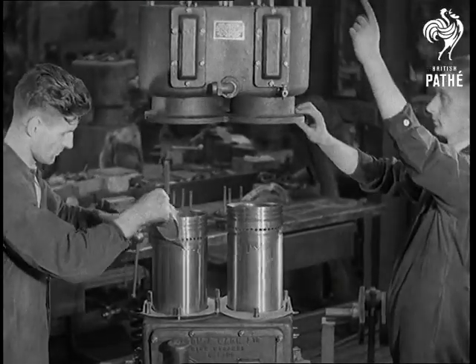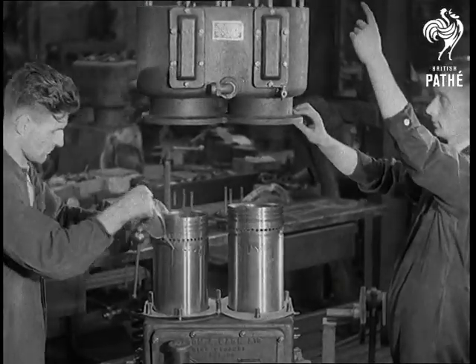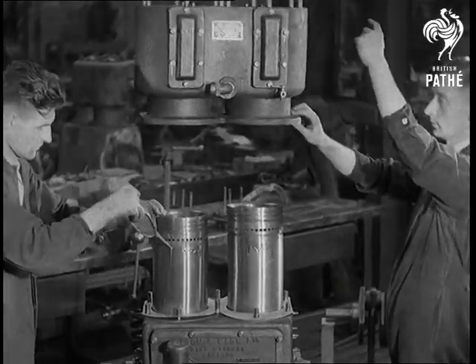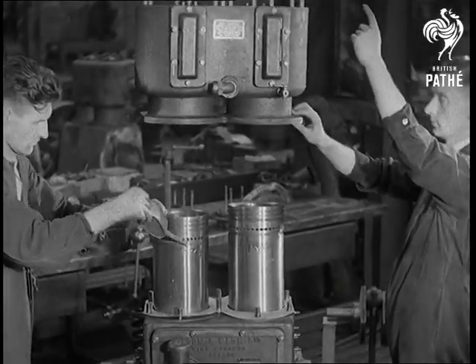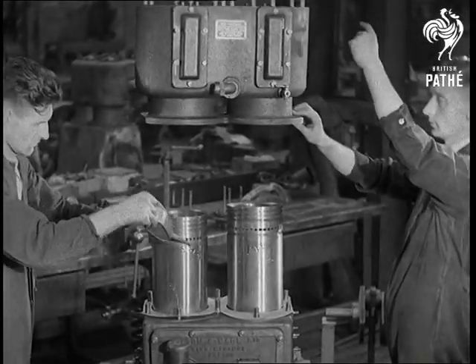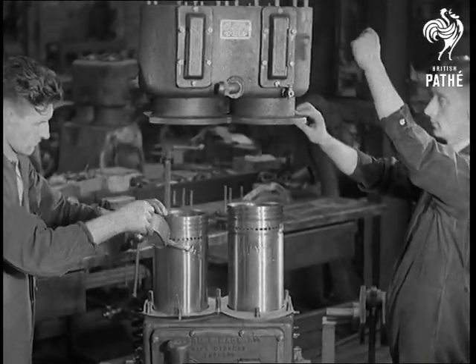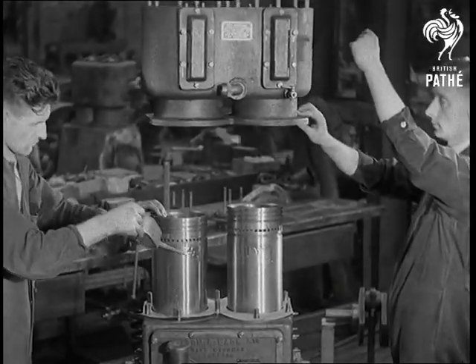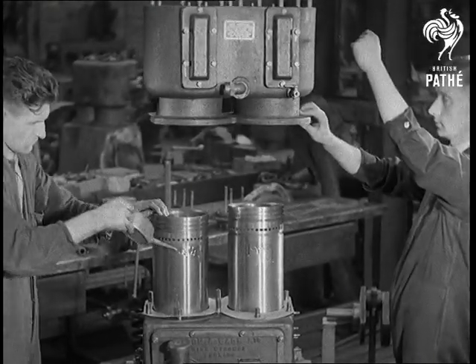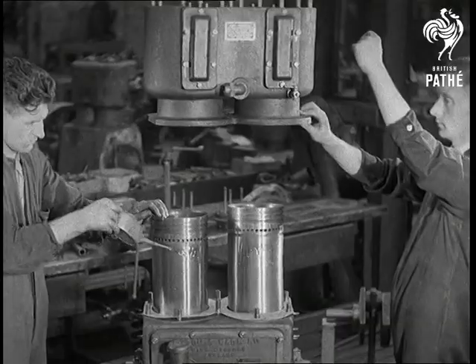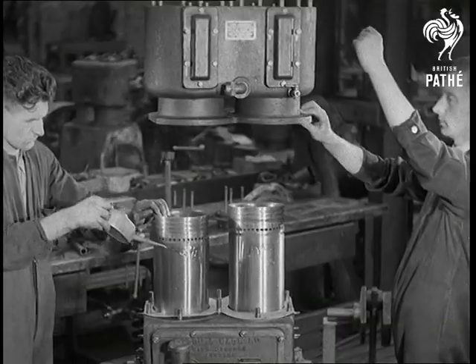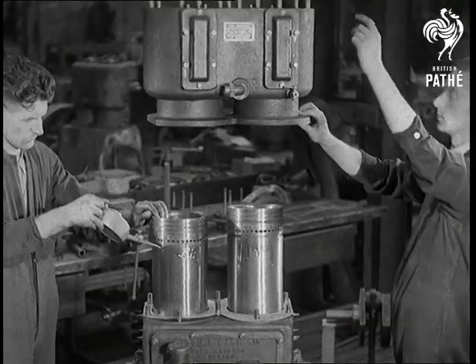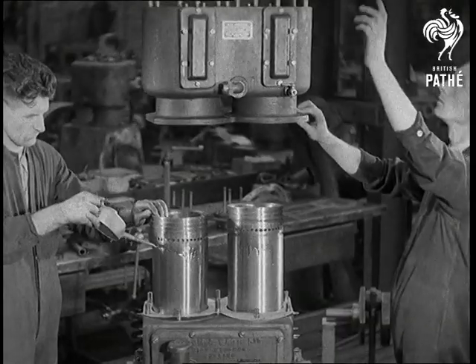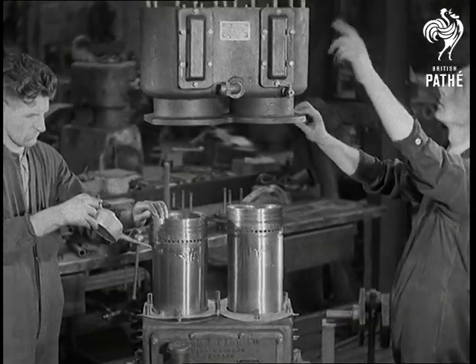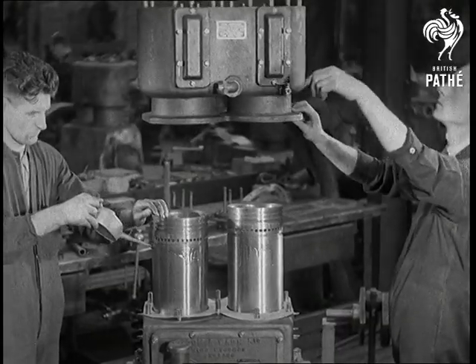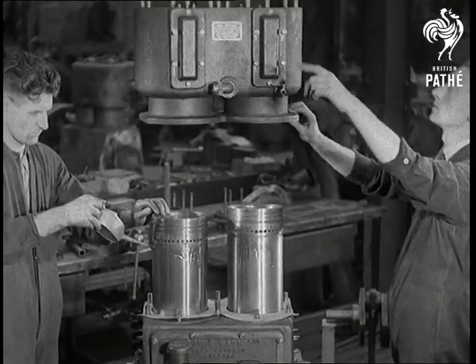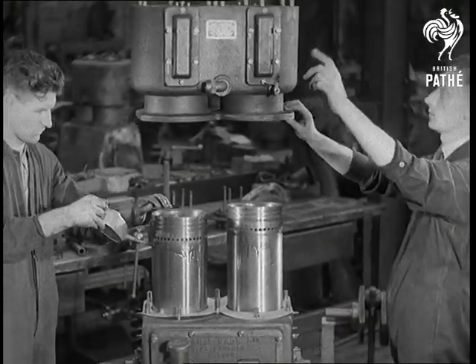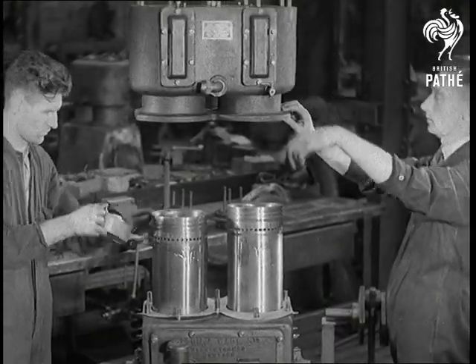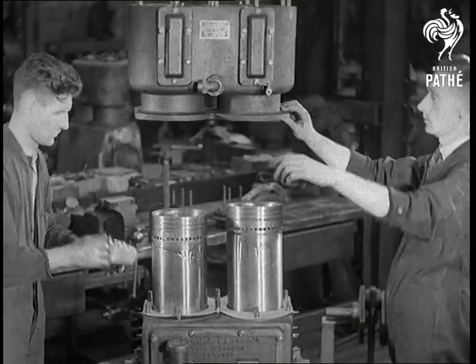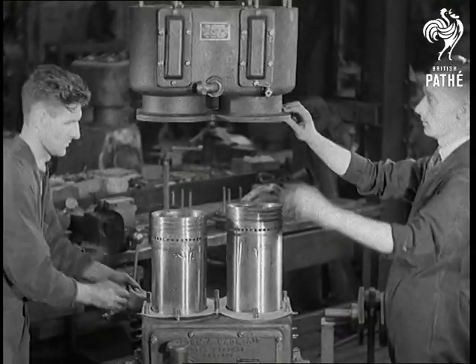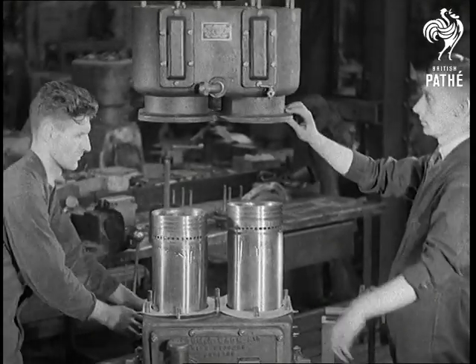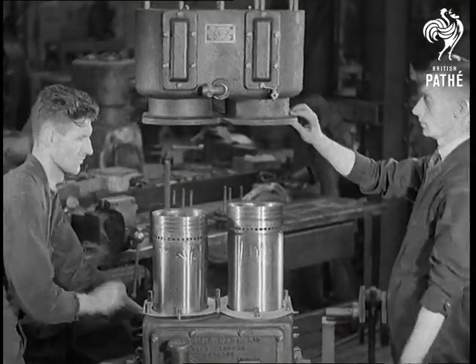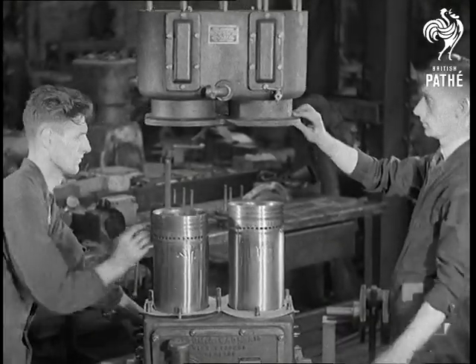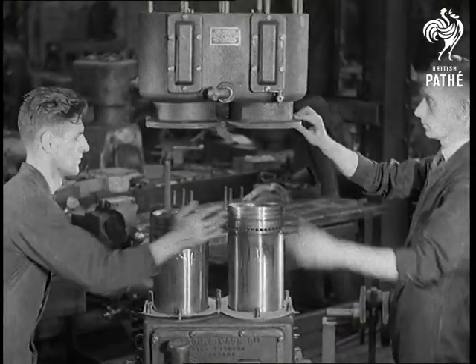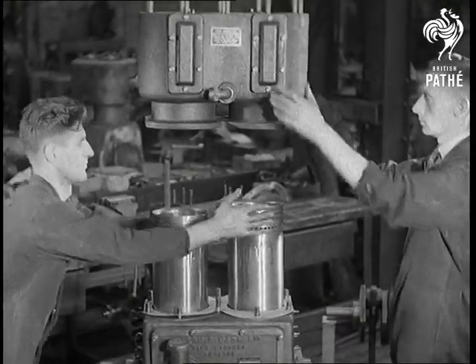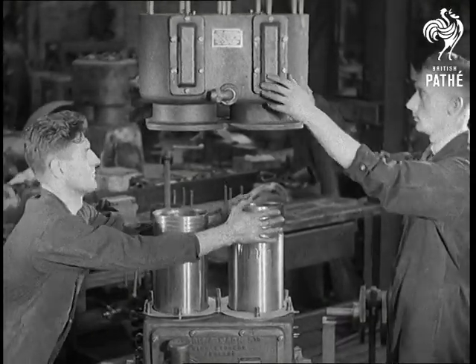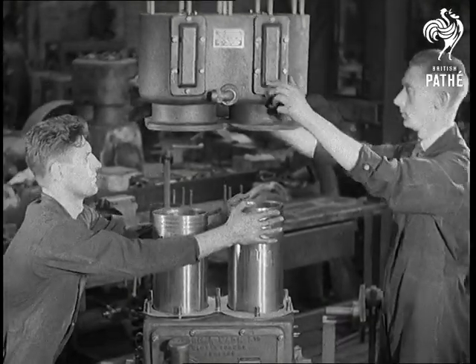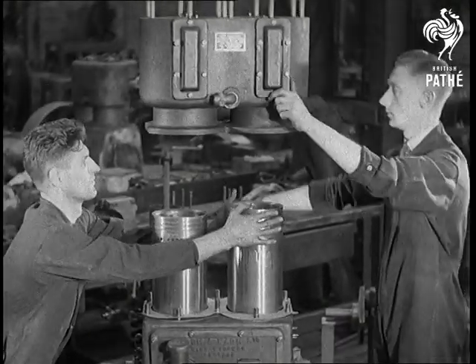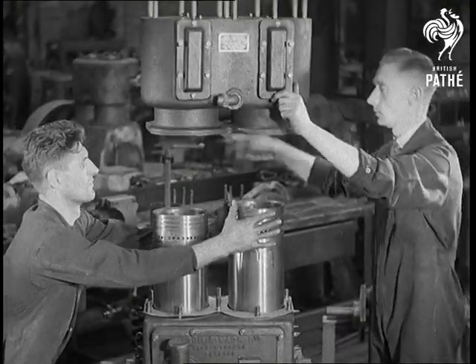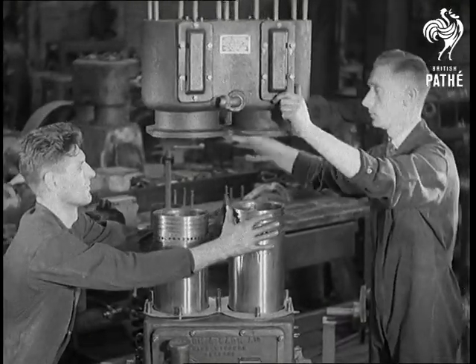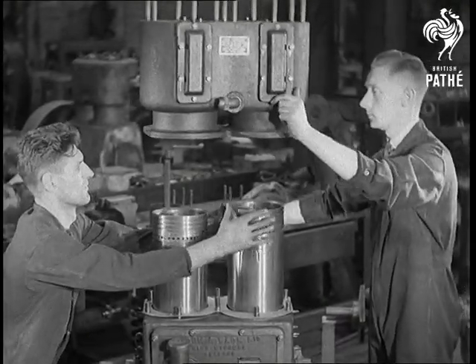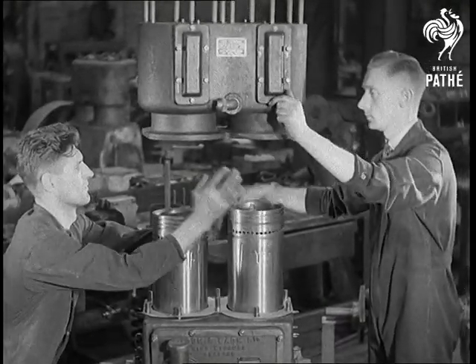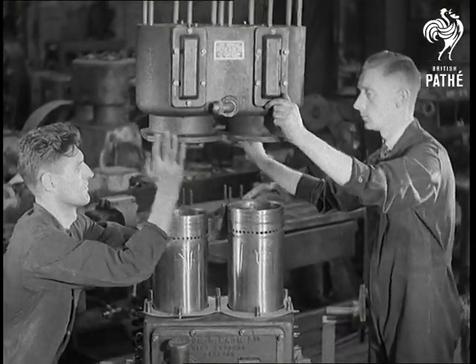The cylinder block is of course honed to exact size in the bore, hence the perfect fit.